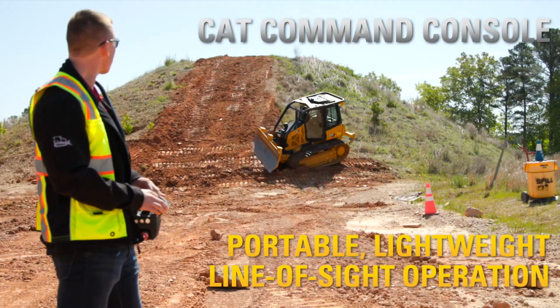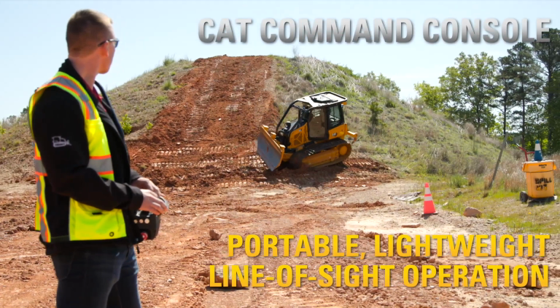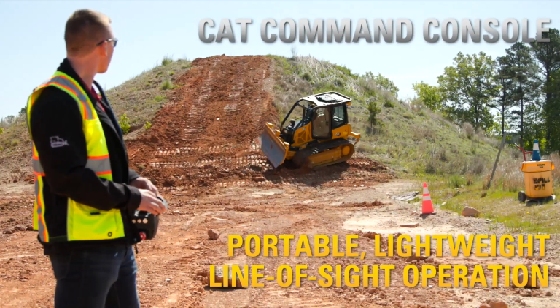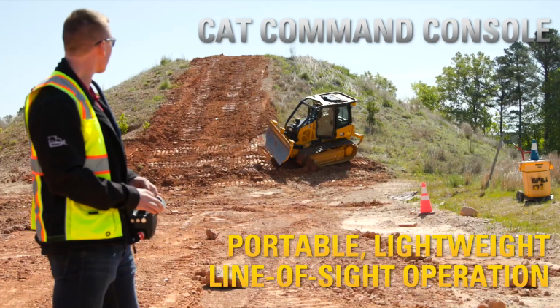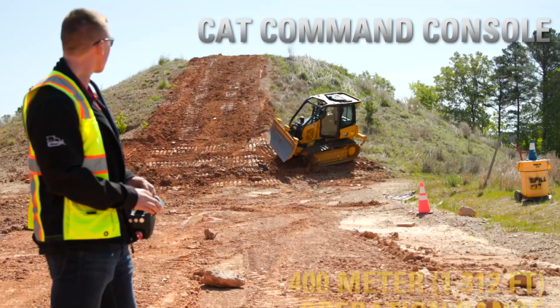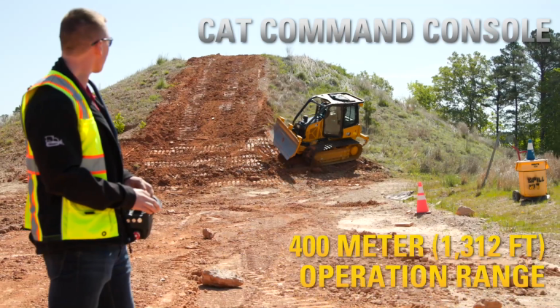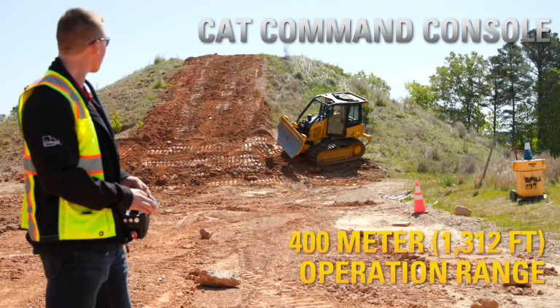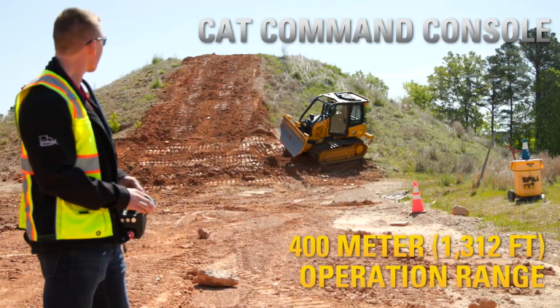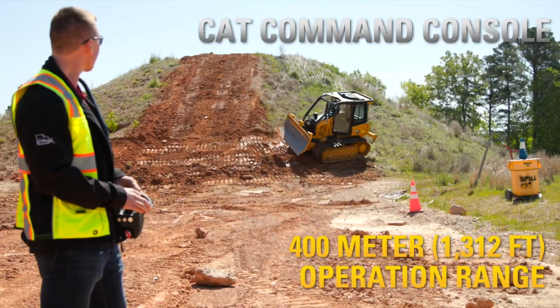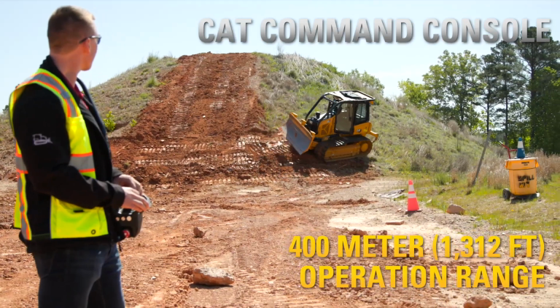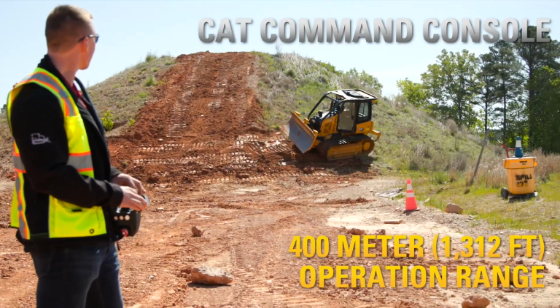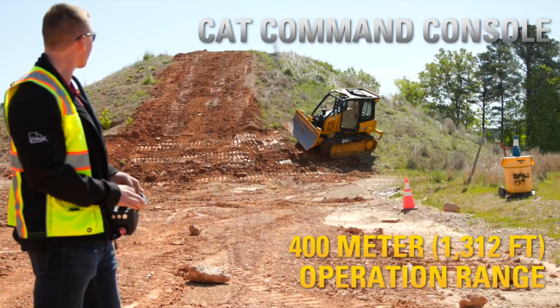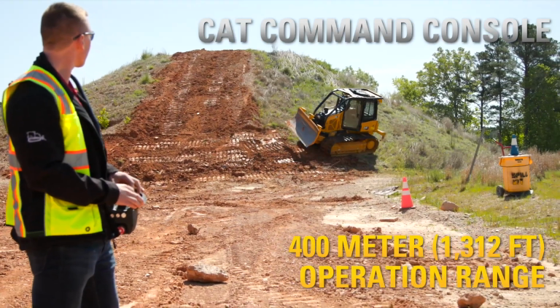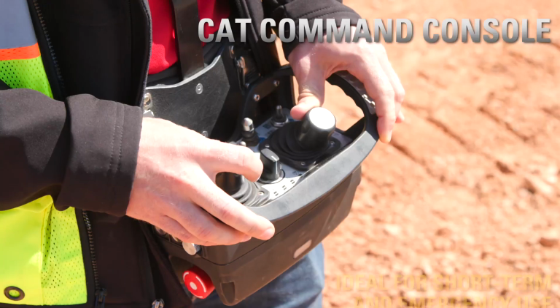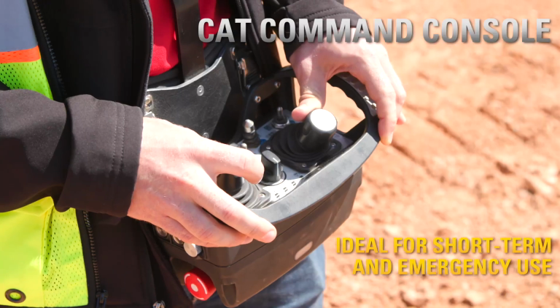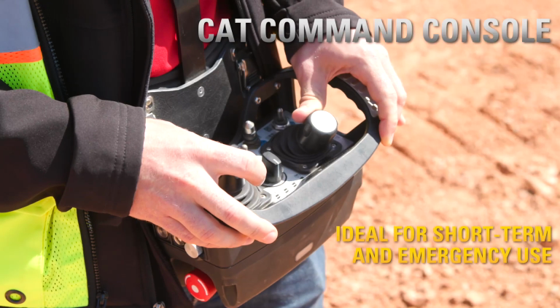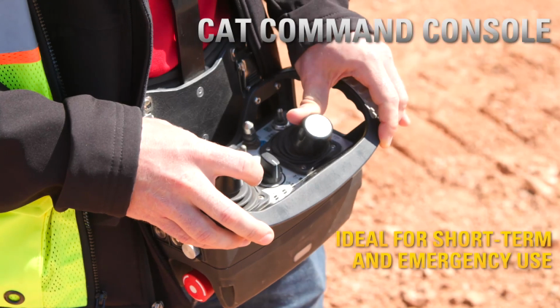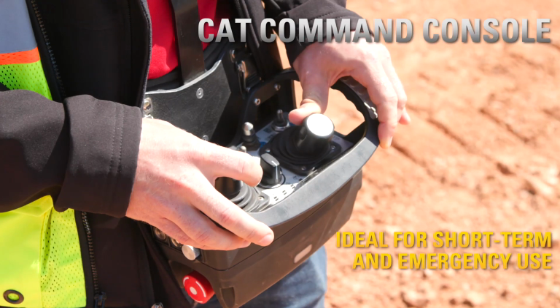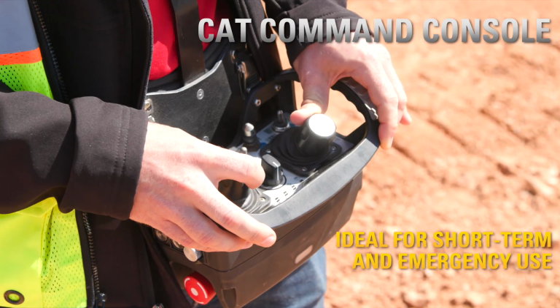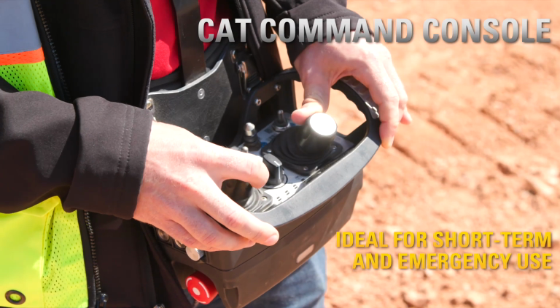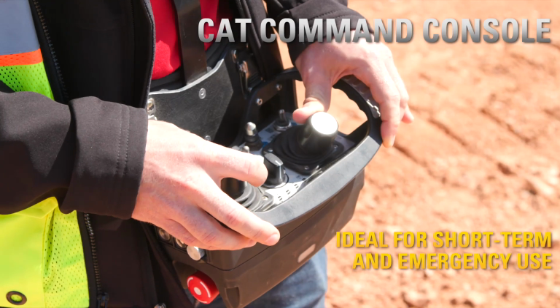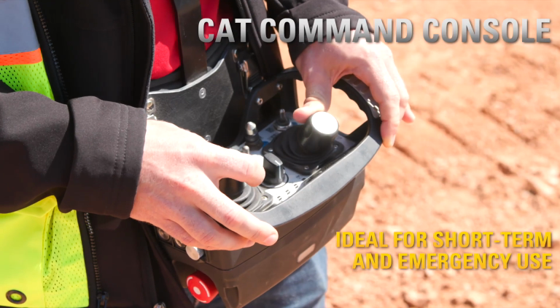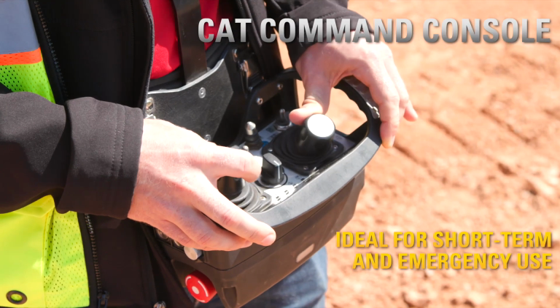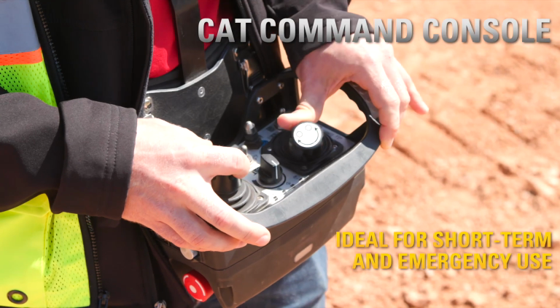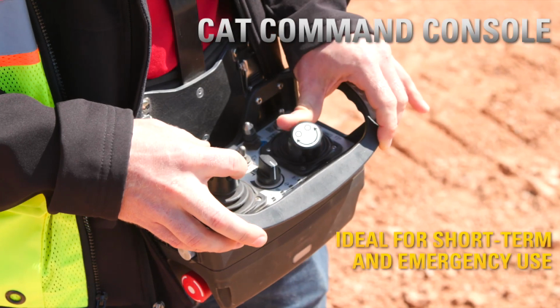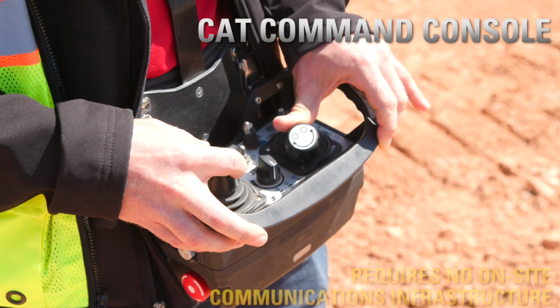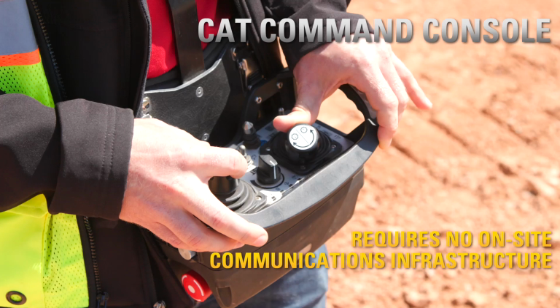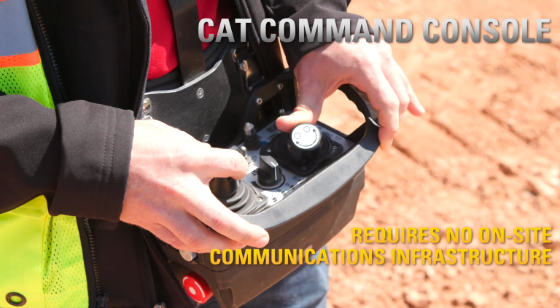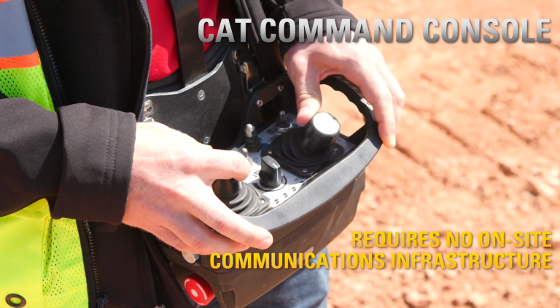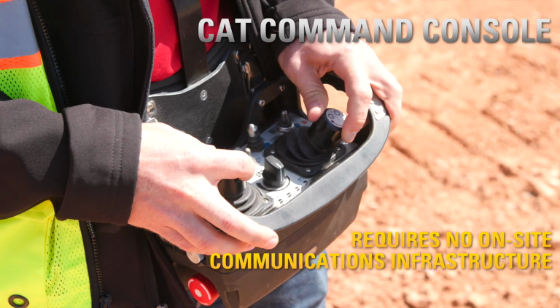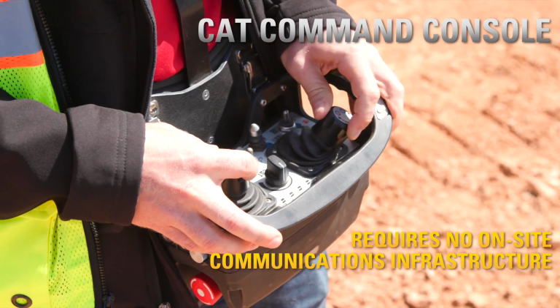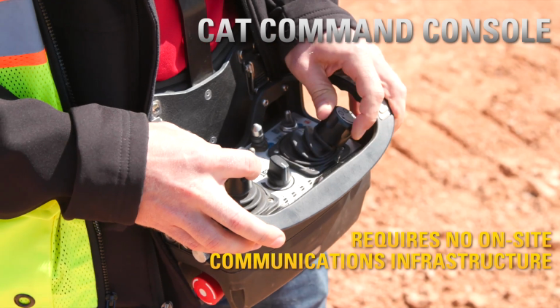The command console uses an over-the-shoulder harness to remote control console for operating within sight of the machine.